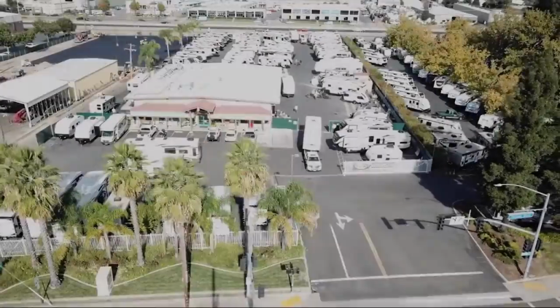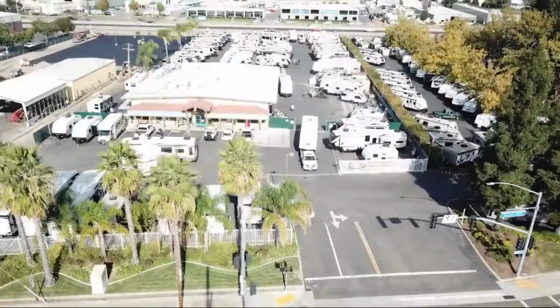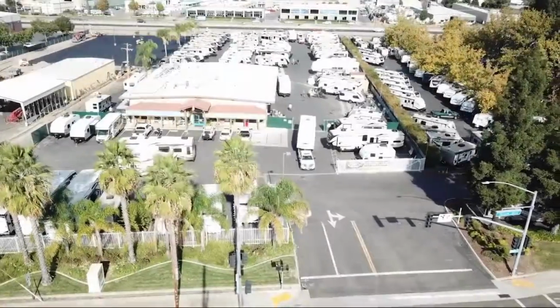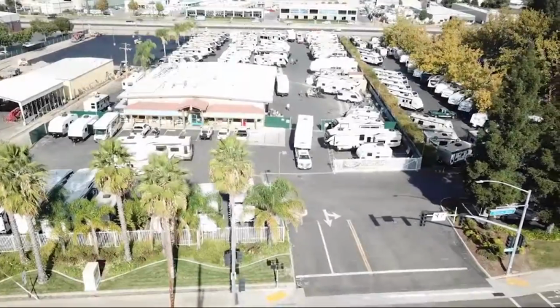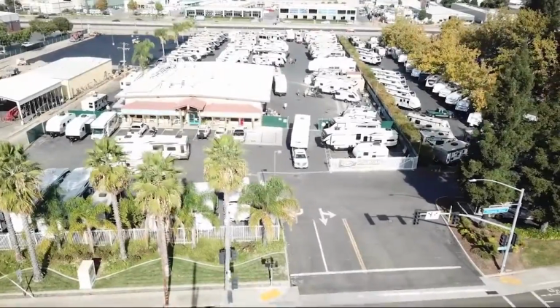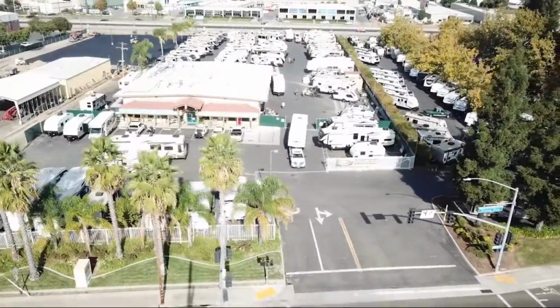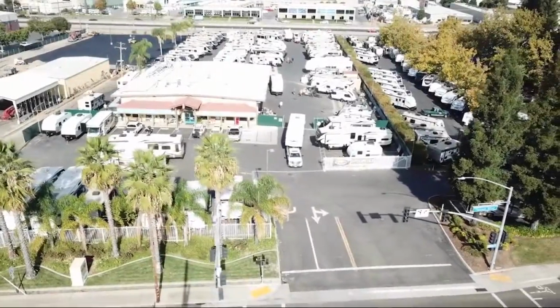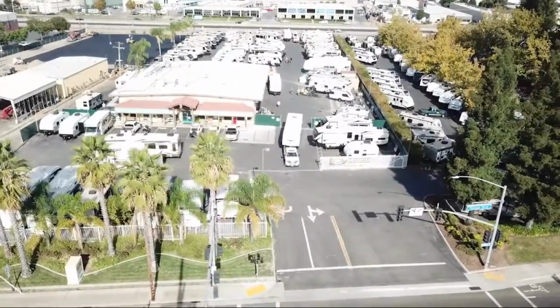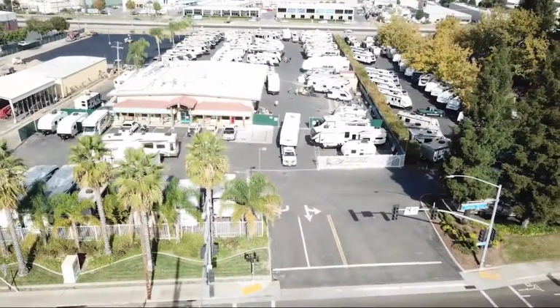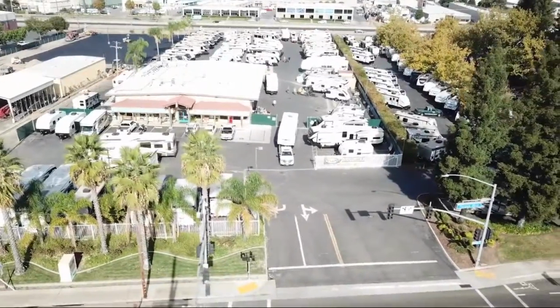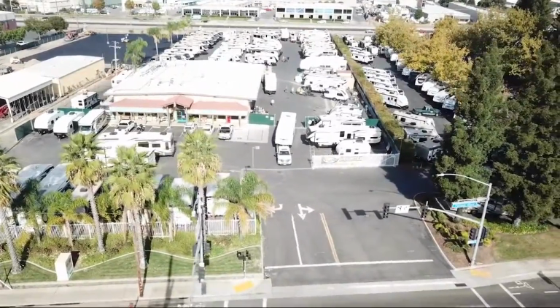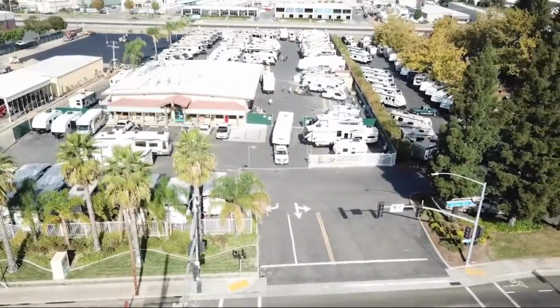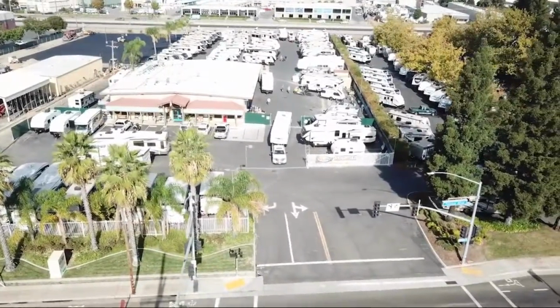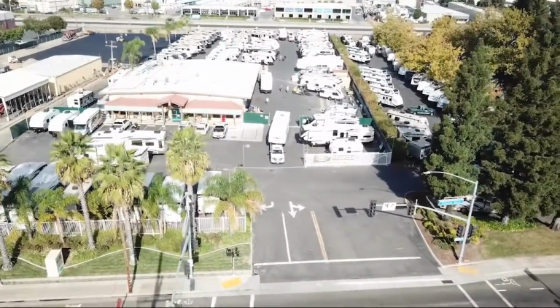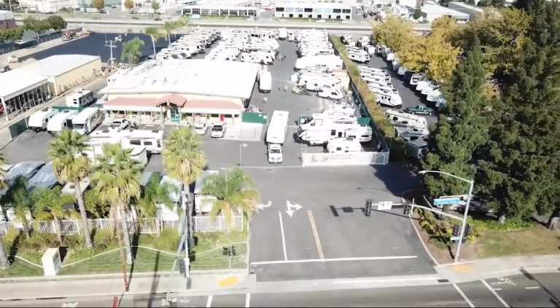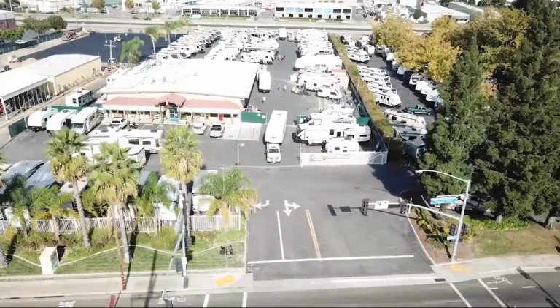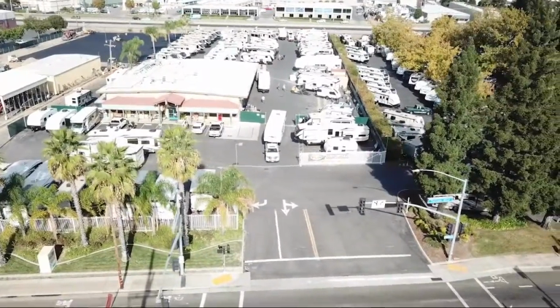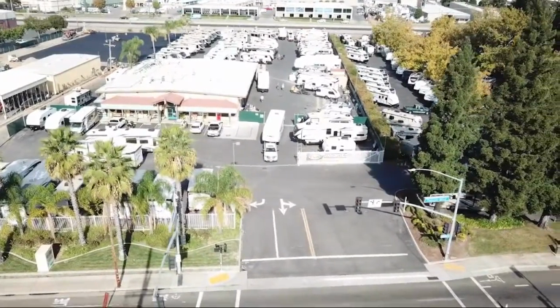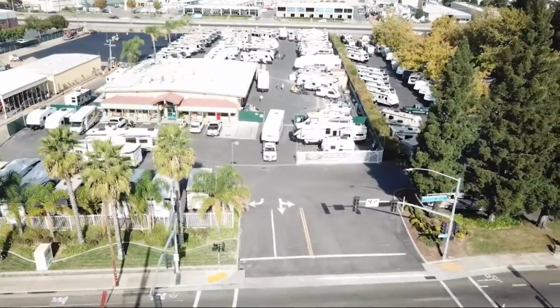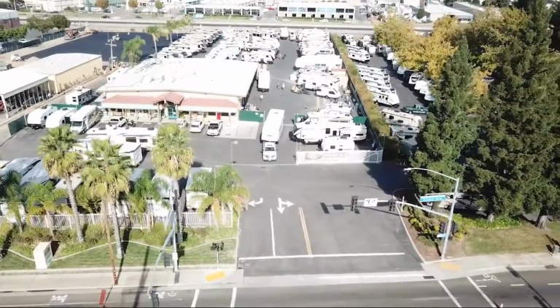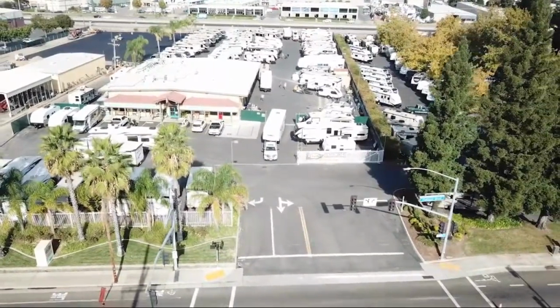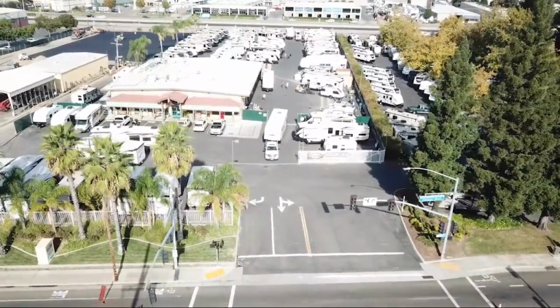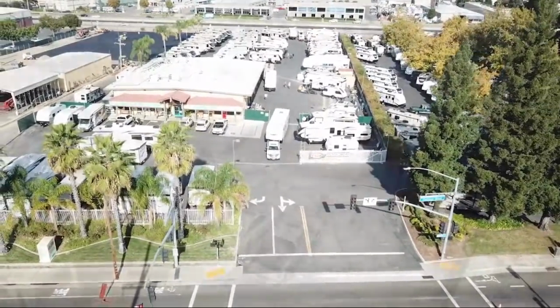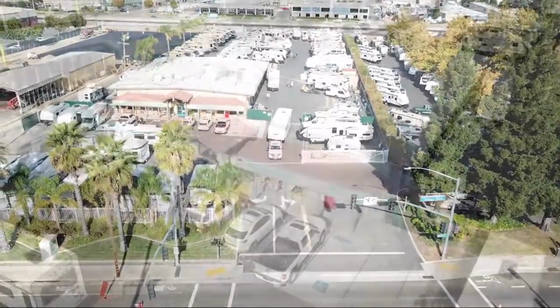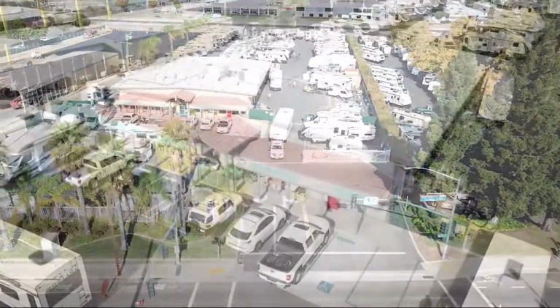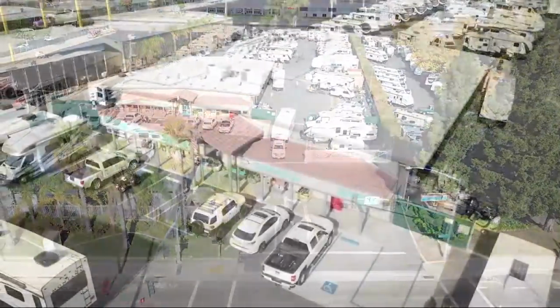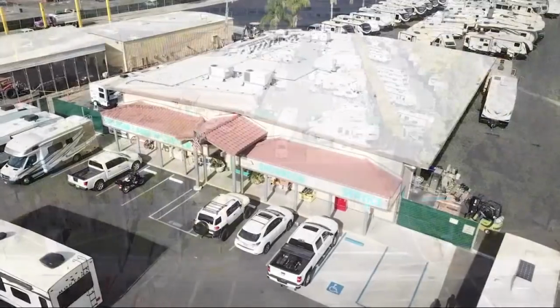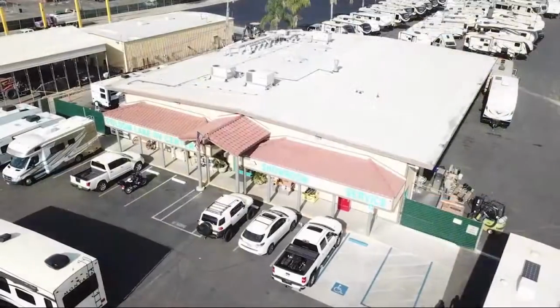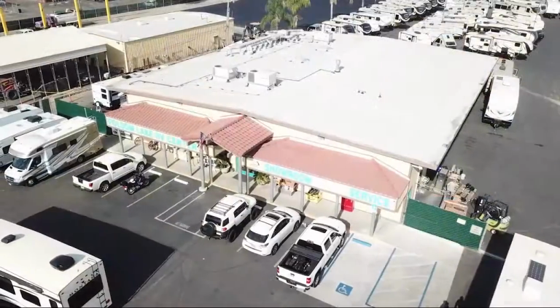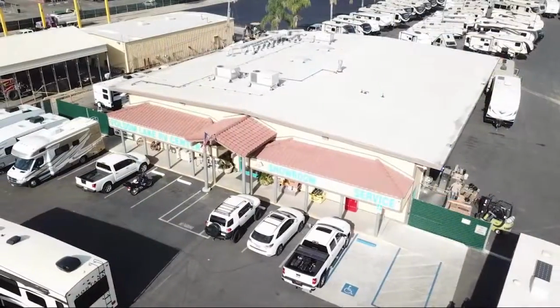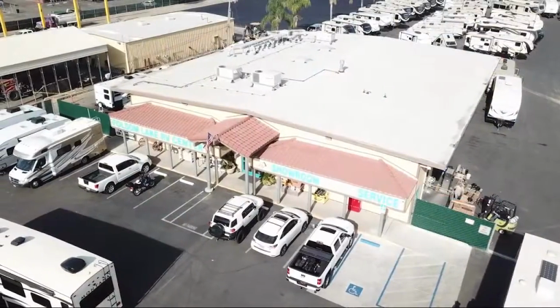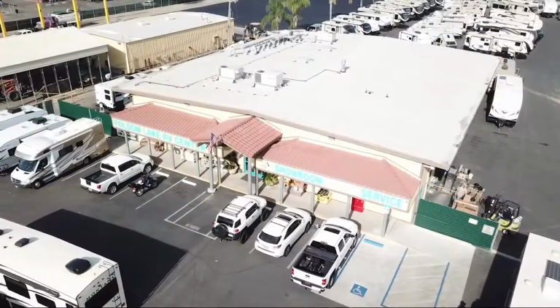Welcome to Folsom Lake RV. Let us share with you views of one of the highest quality units available in our inventory.